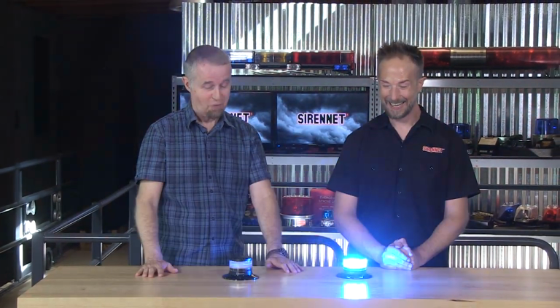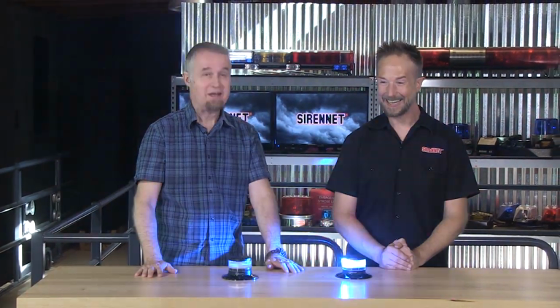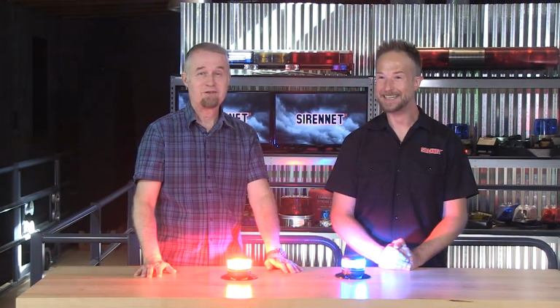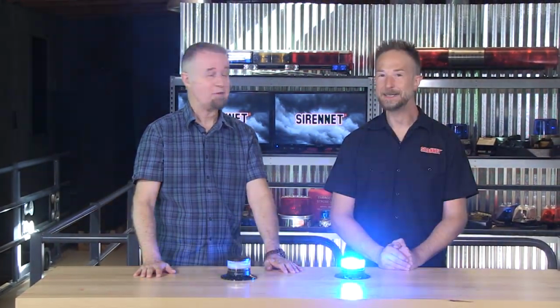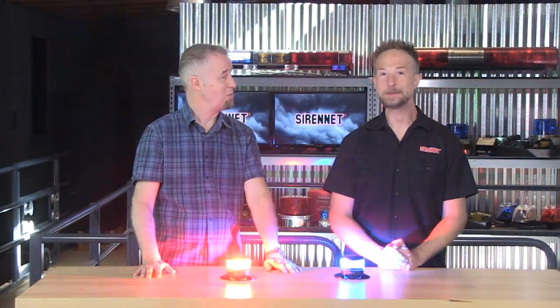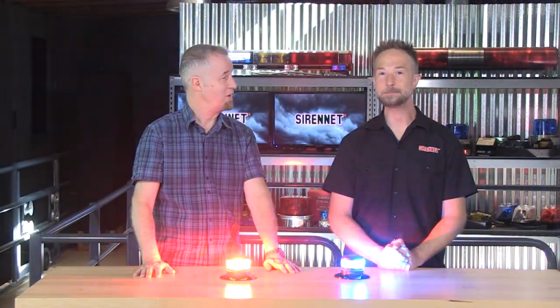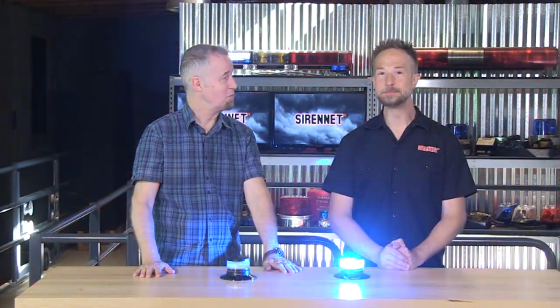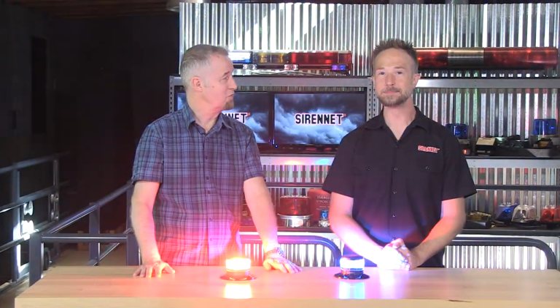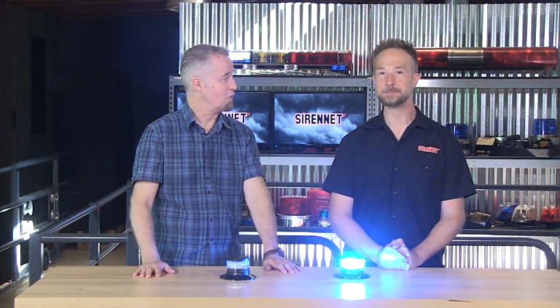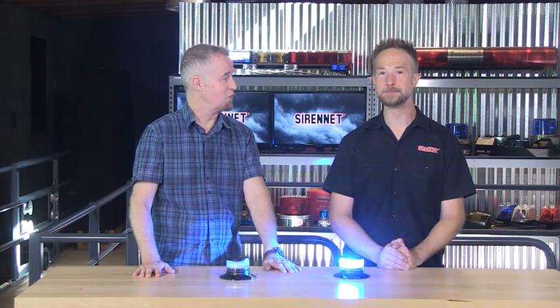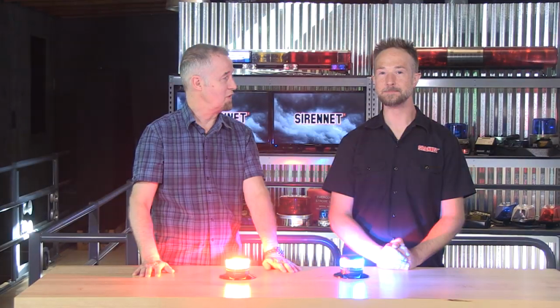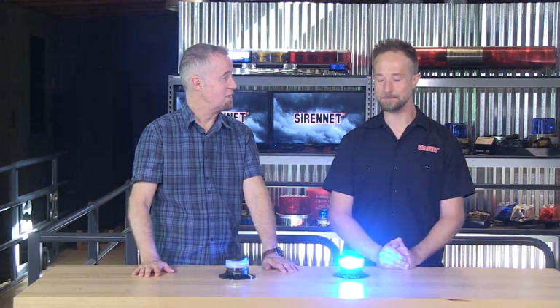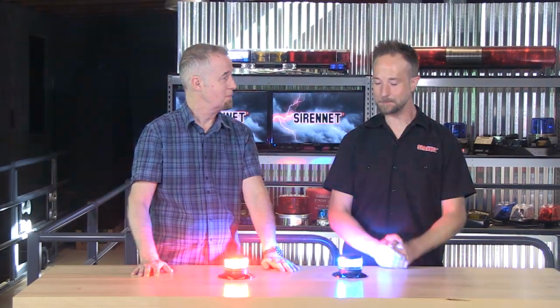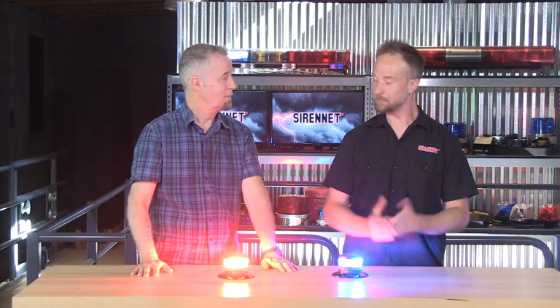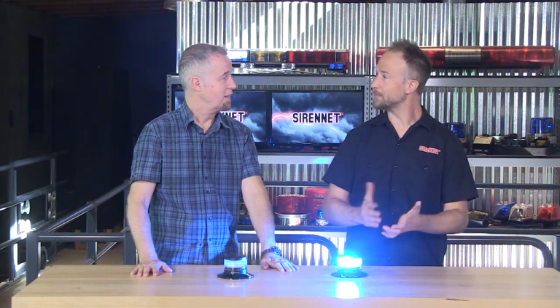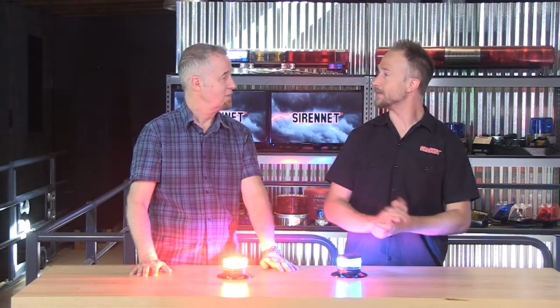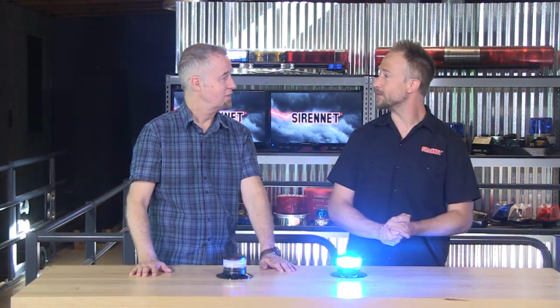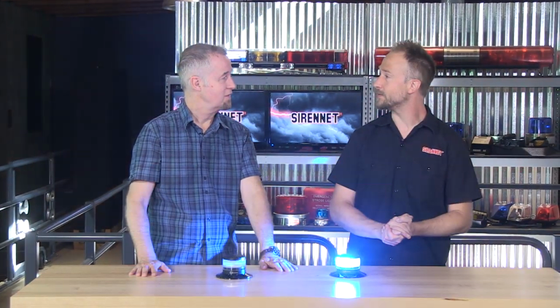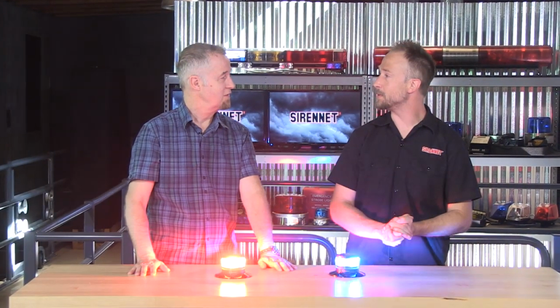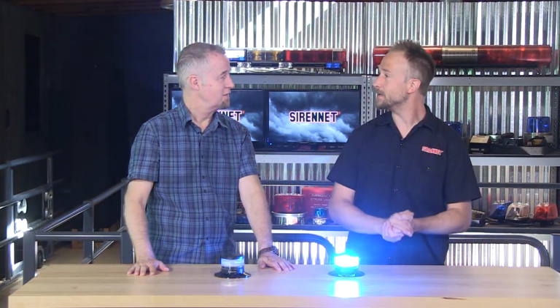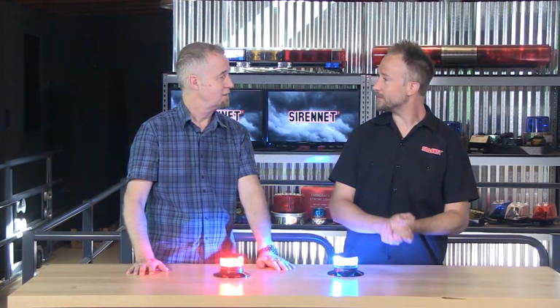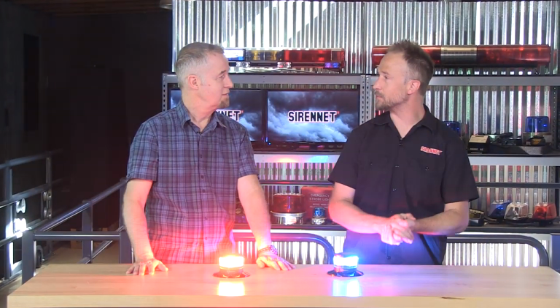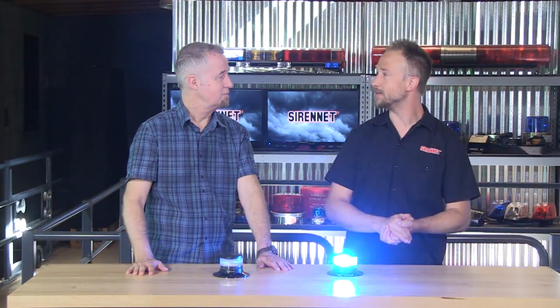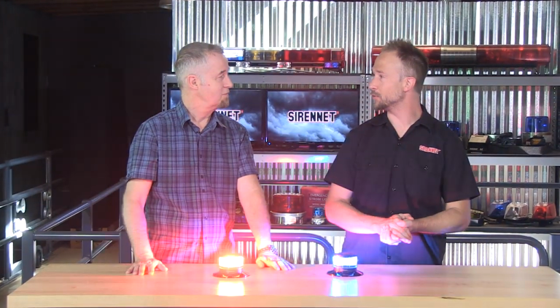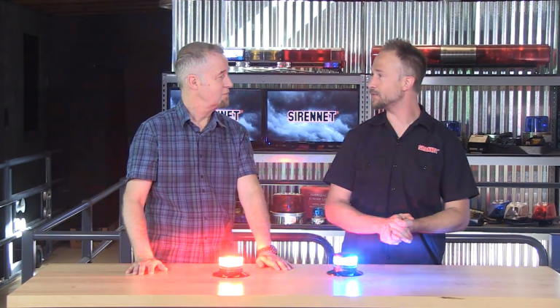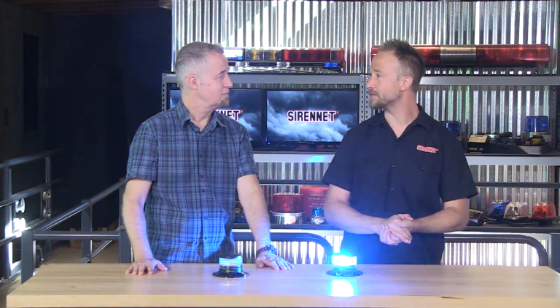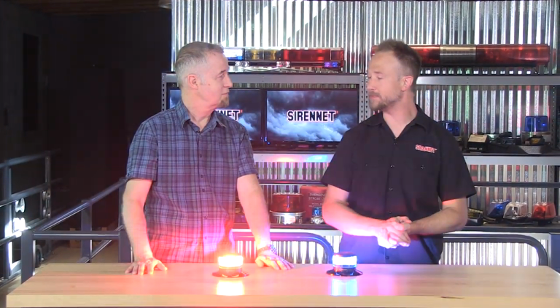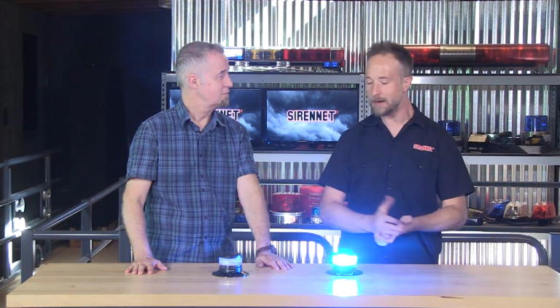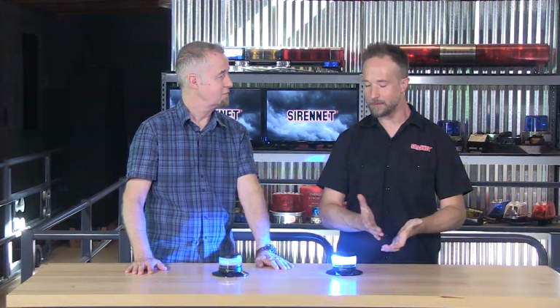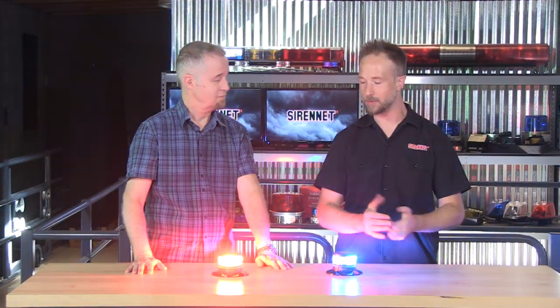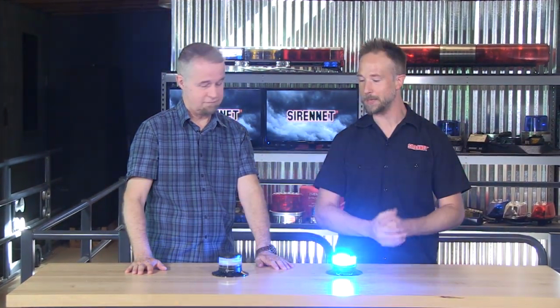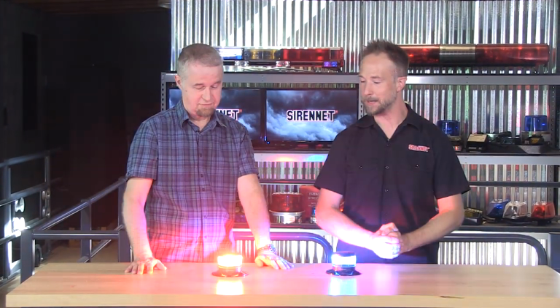We're here to talk about a brand new product from Code 3. It's the CB7265 Series Beacon.